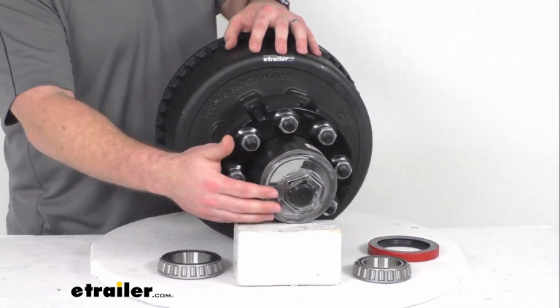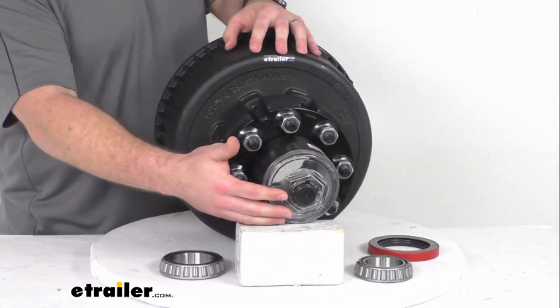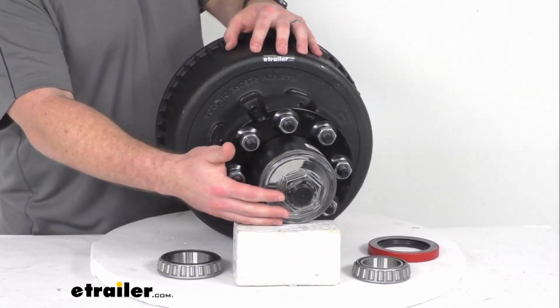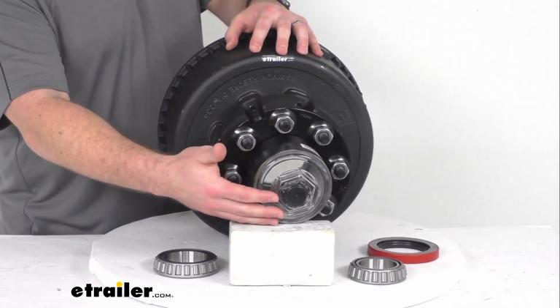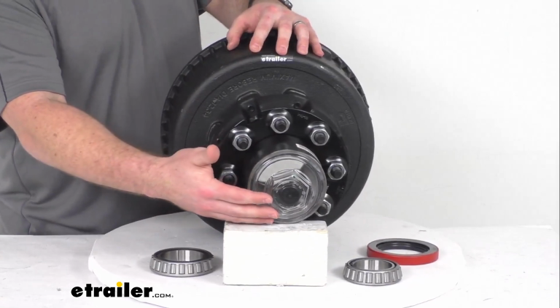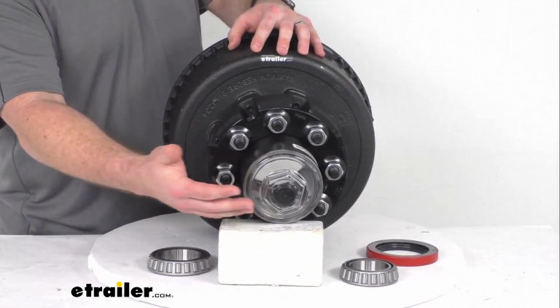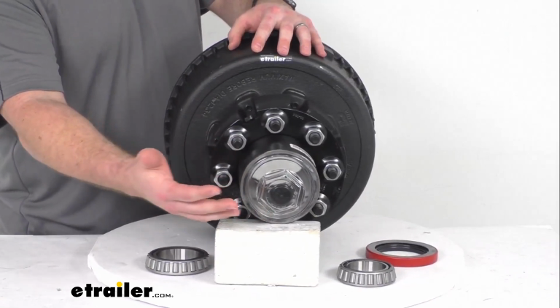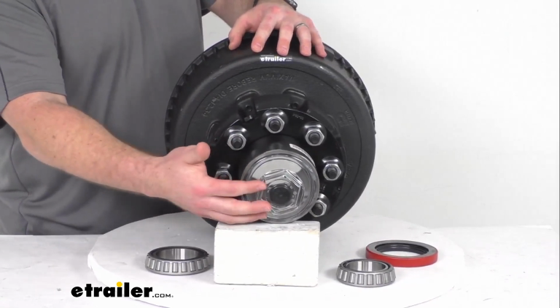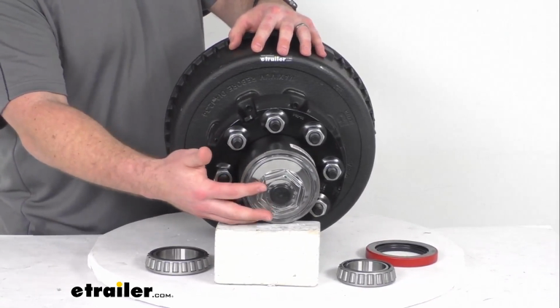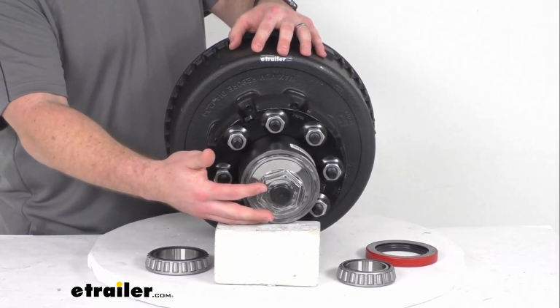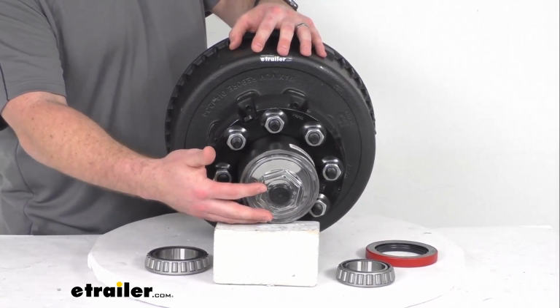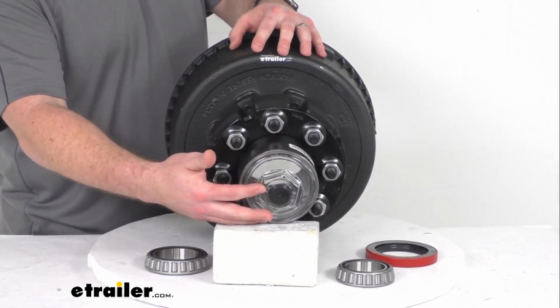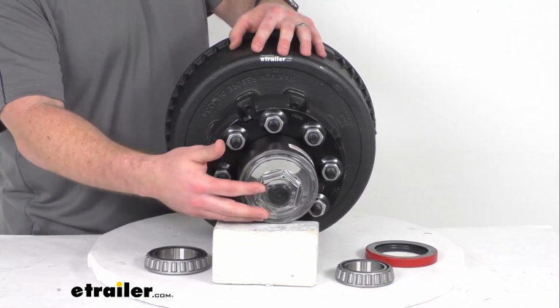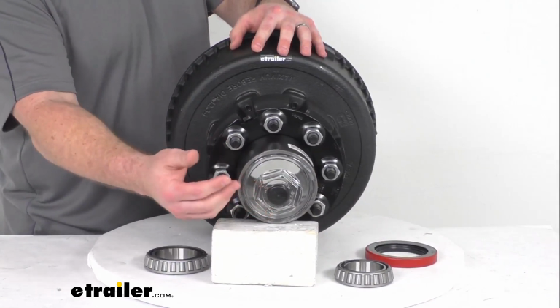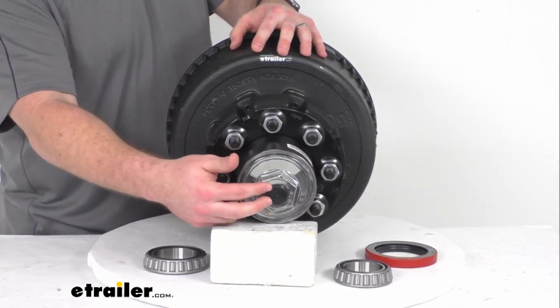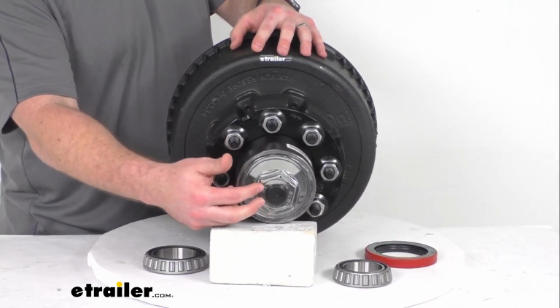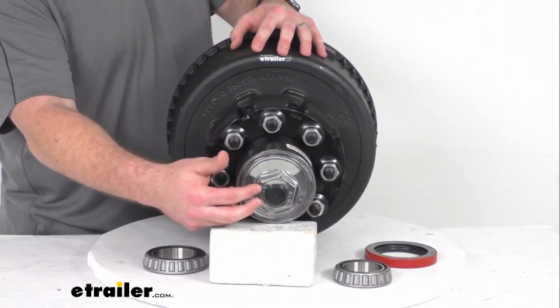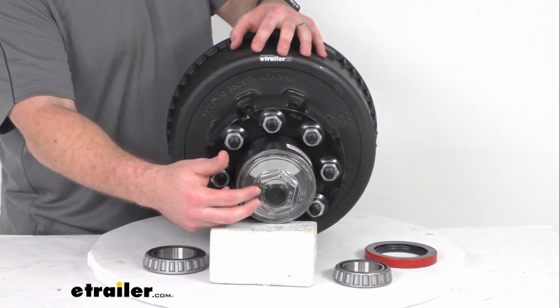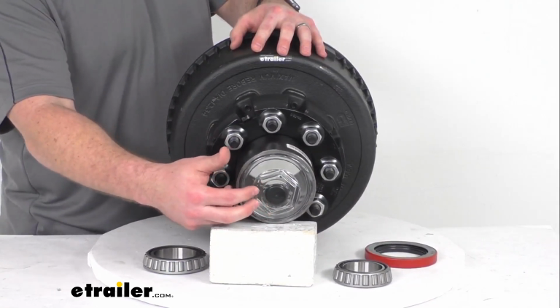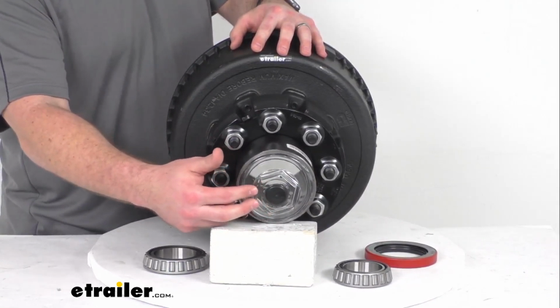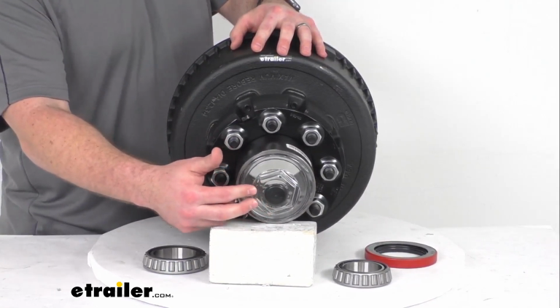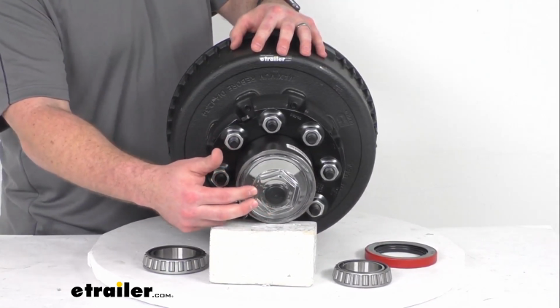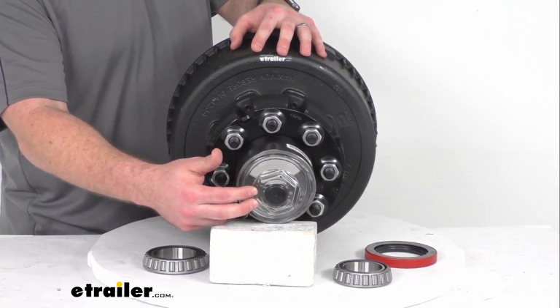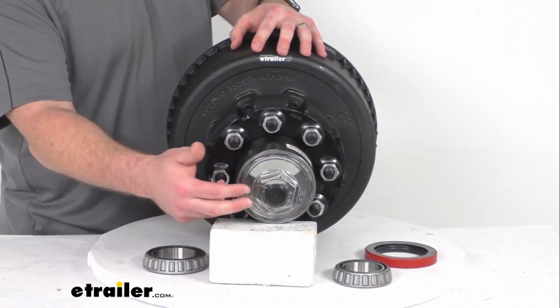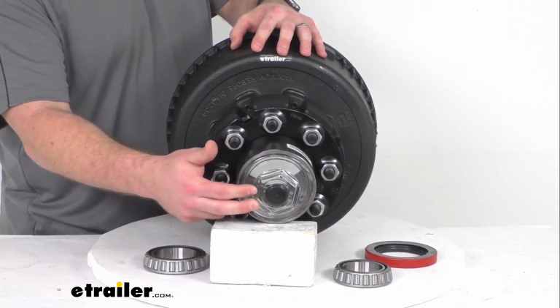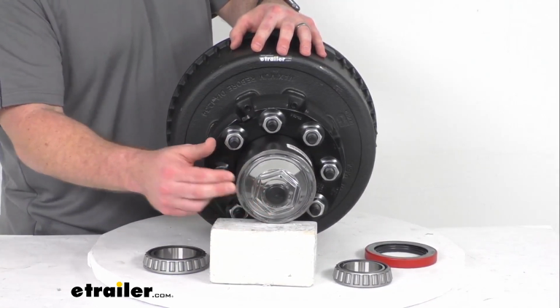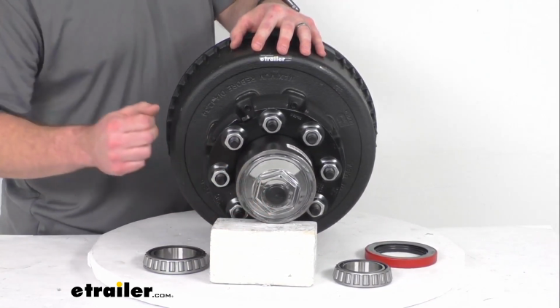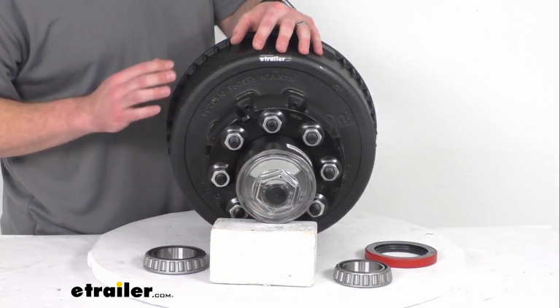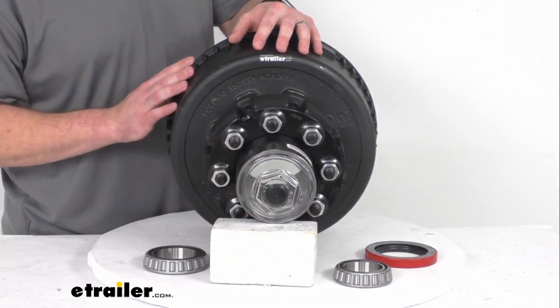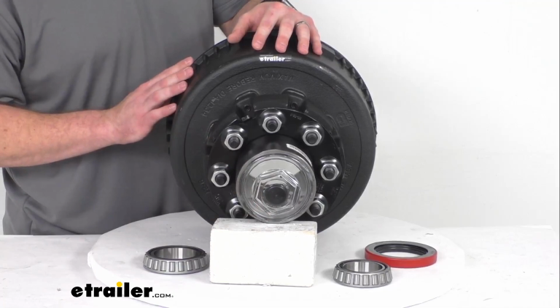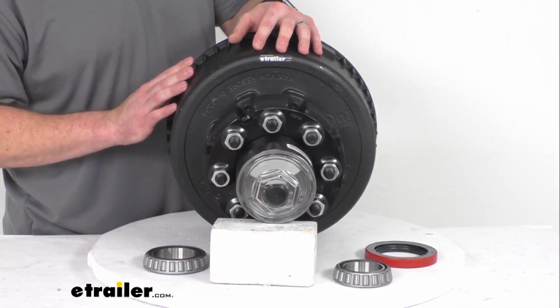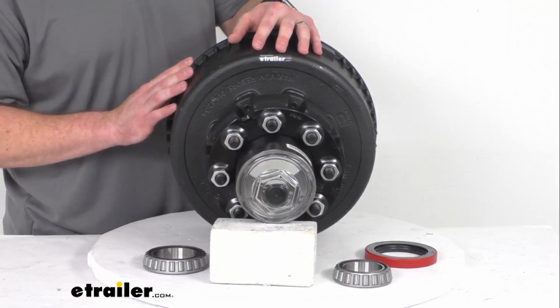The oil bath will allow you to check your lubrication level without disassembling the hub. You can look through the clear oil cap to check your lubrication.